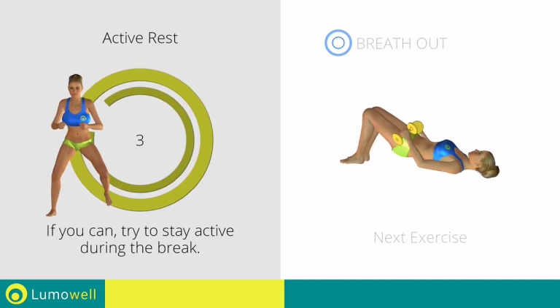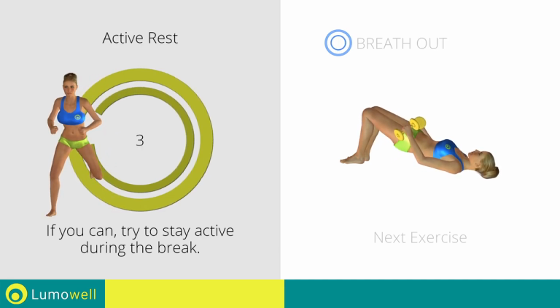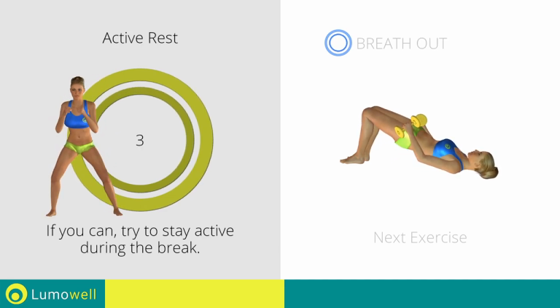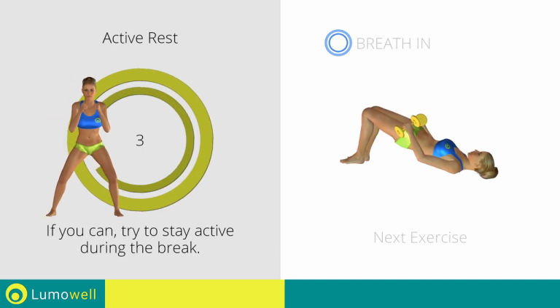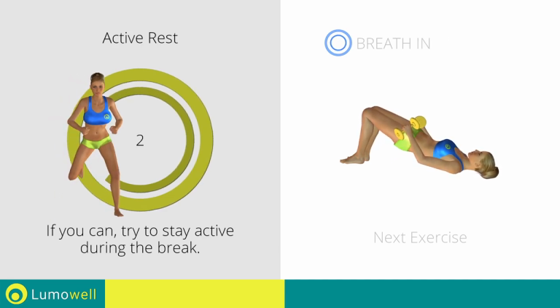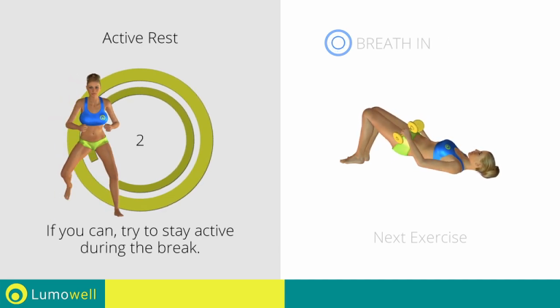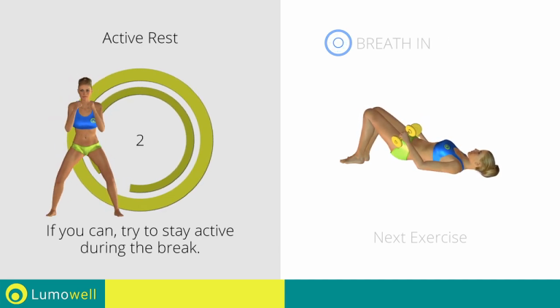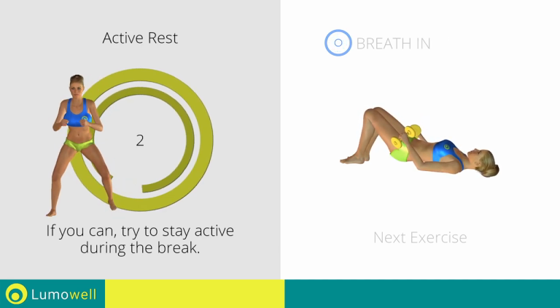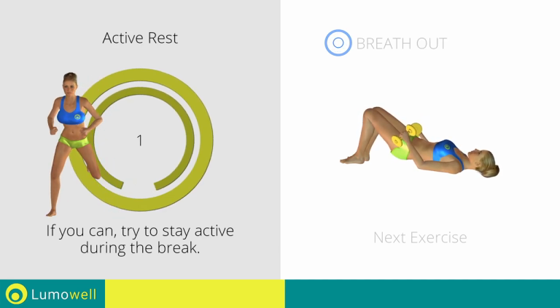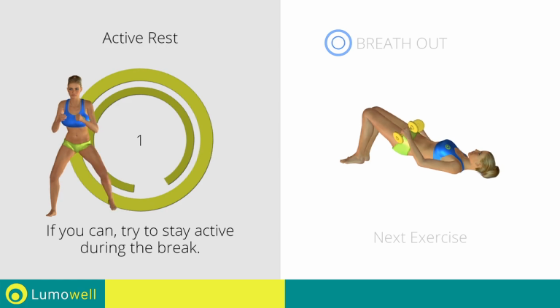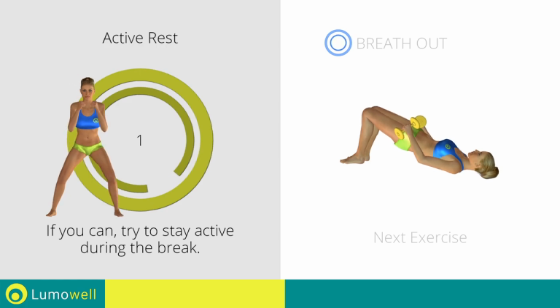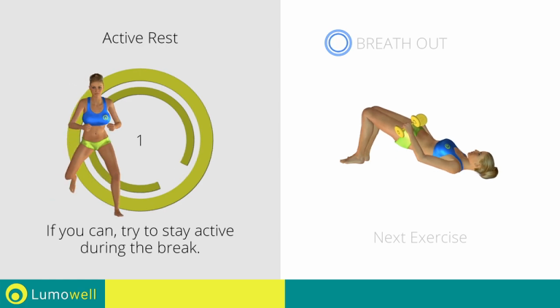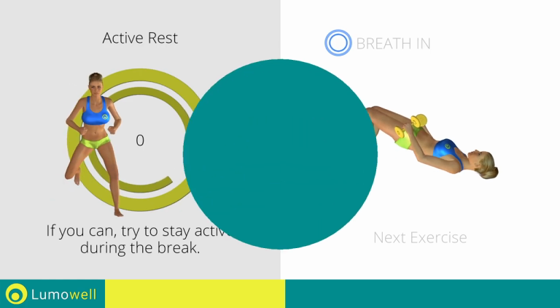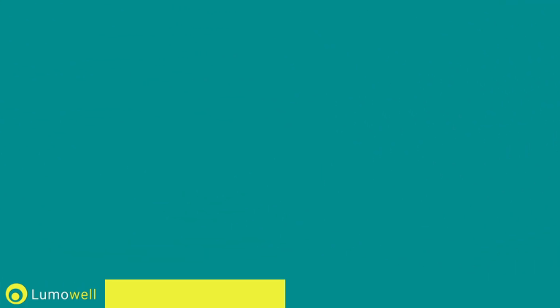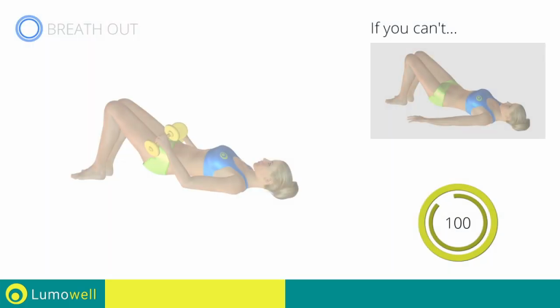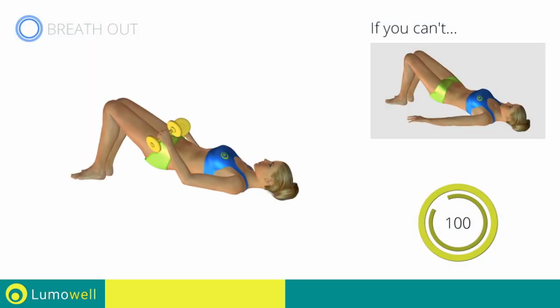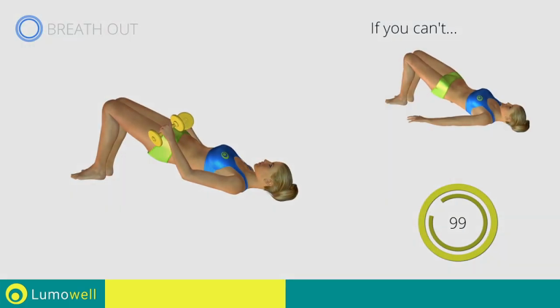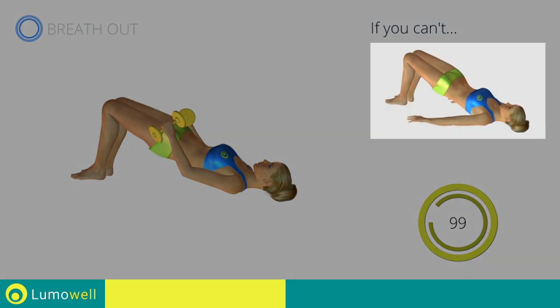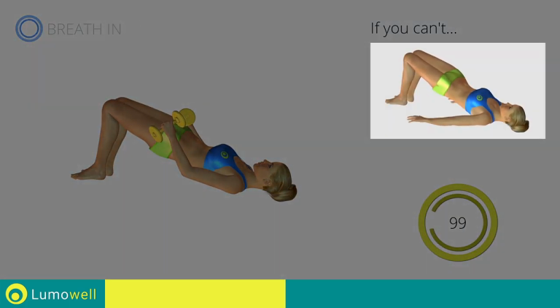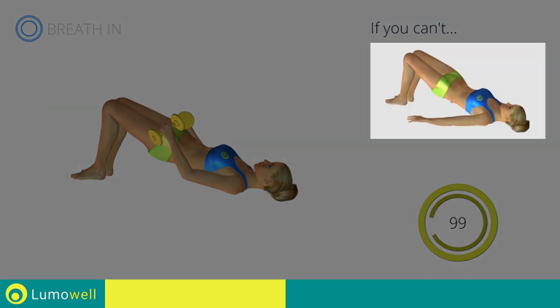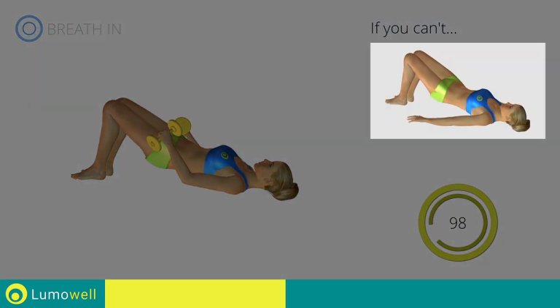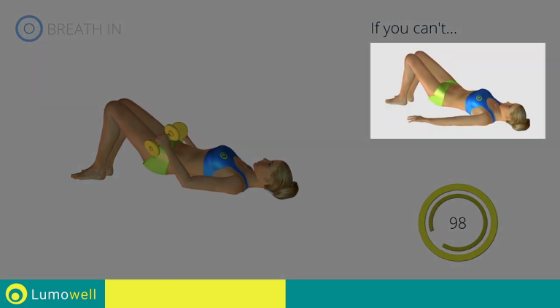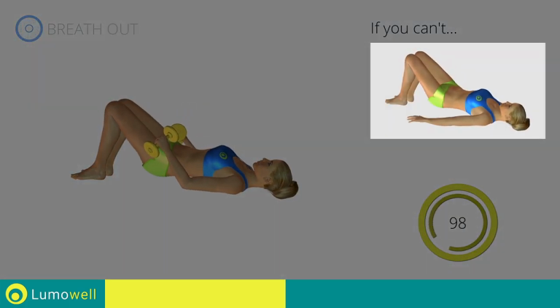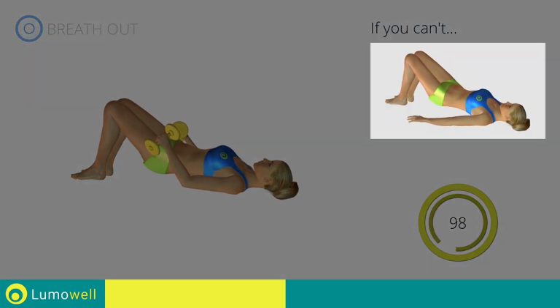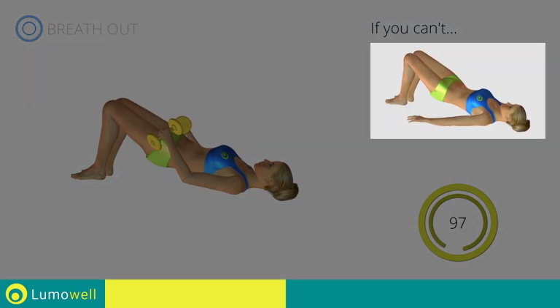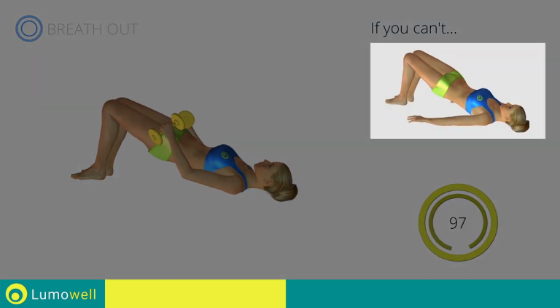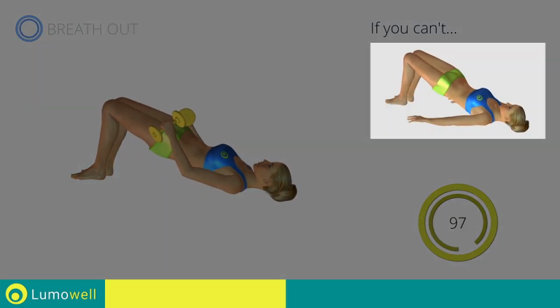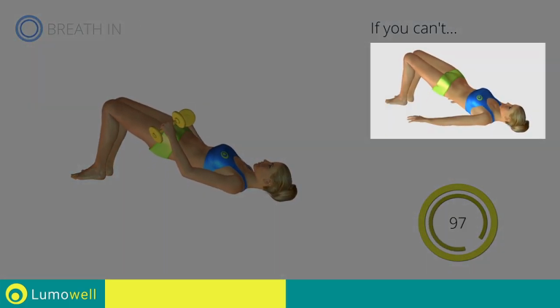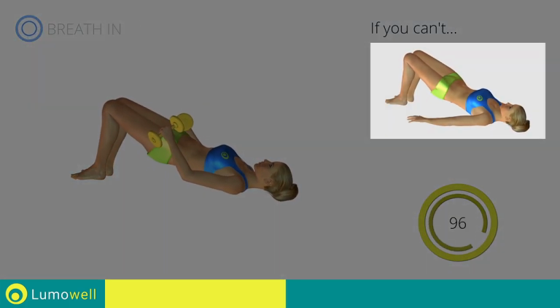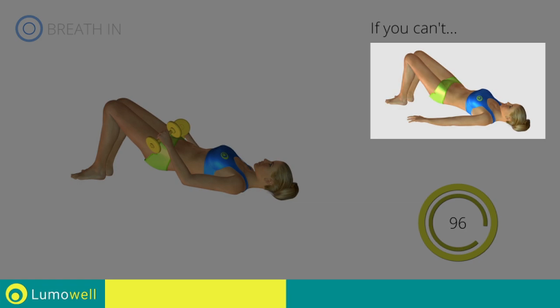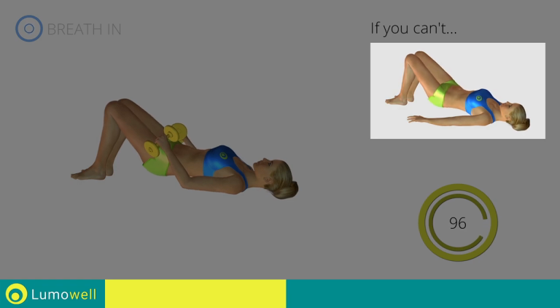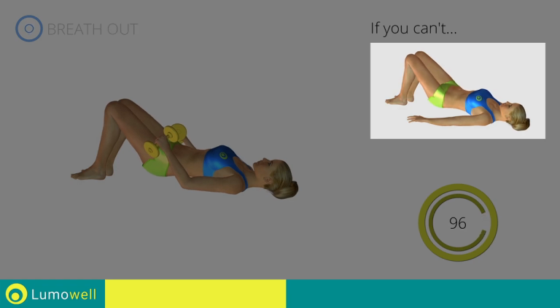Go! If you can't do it, try using lighter weights or not using them at all.